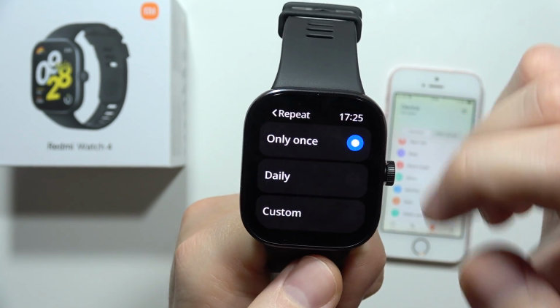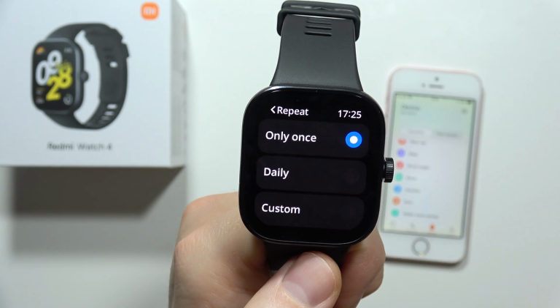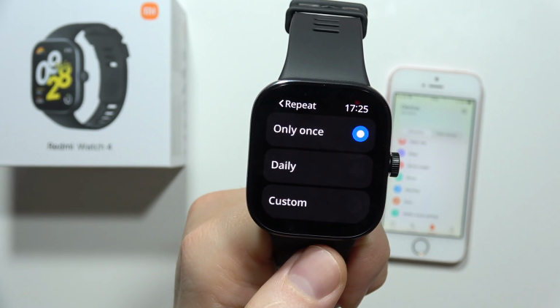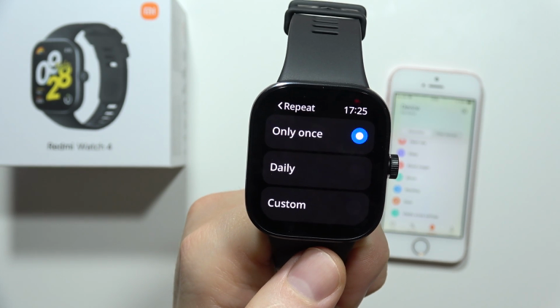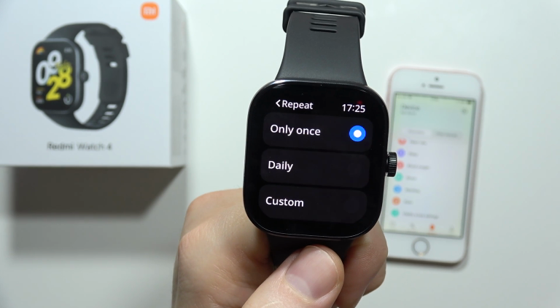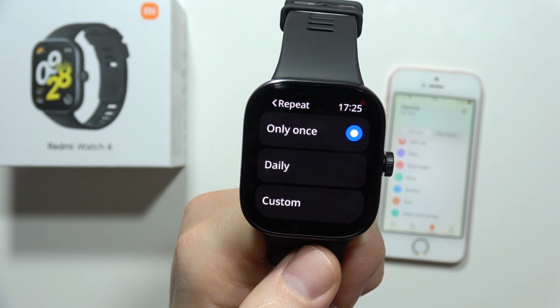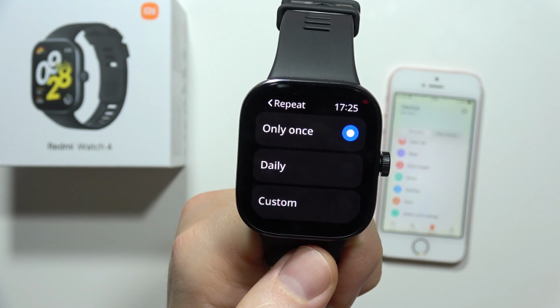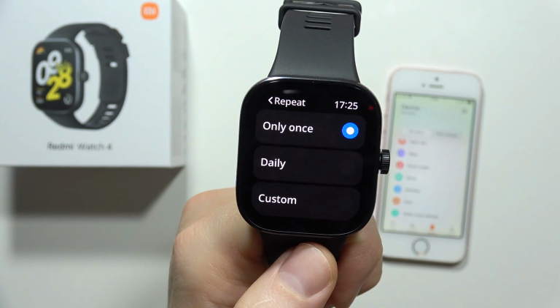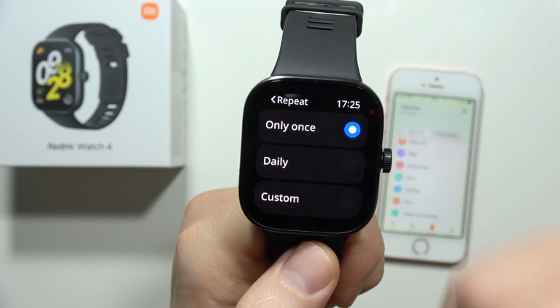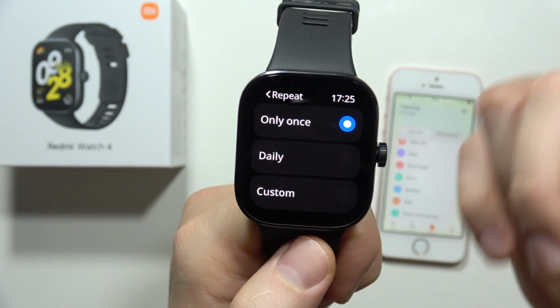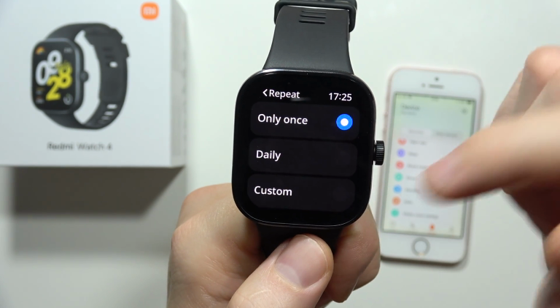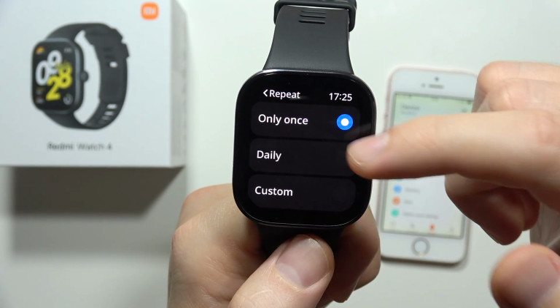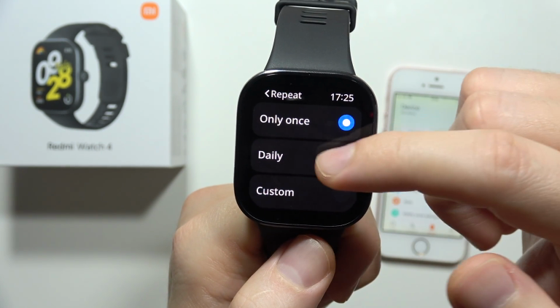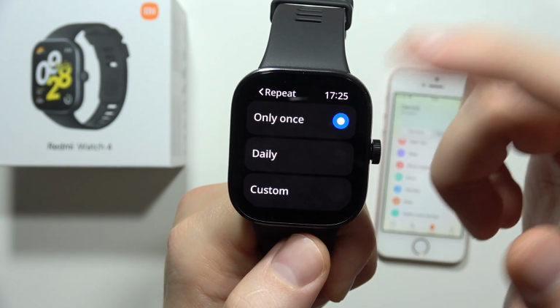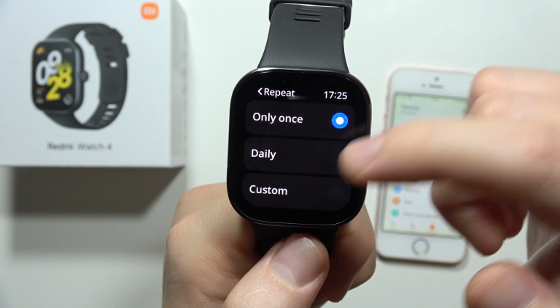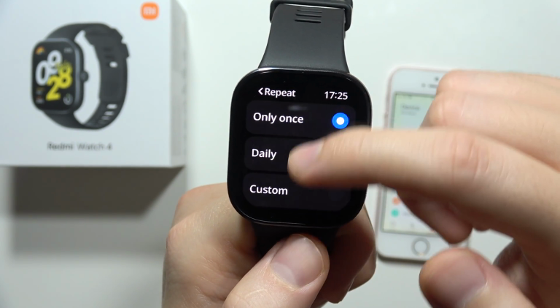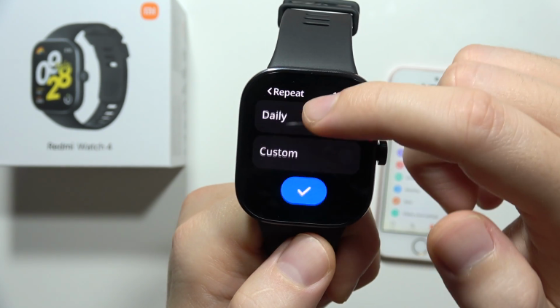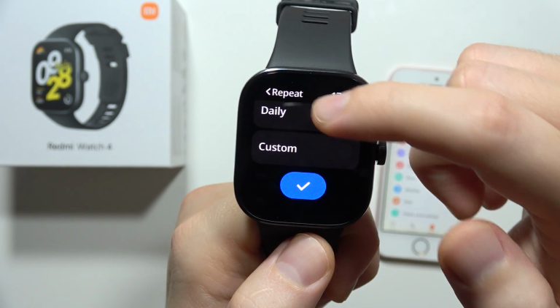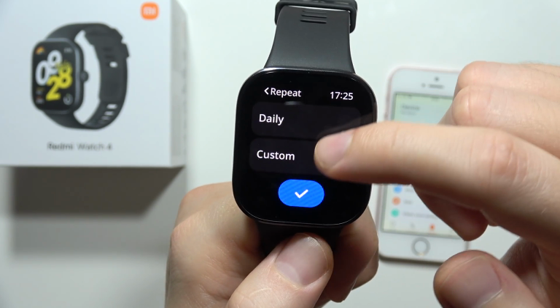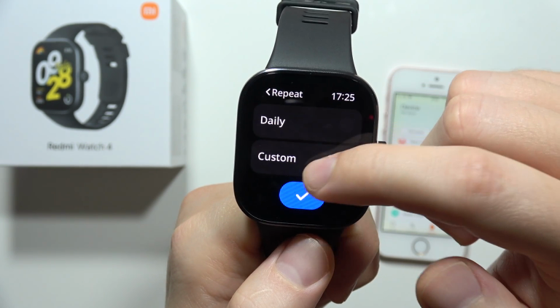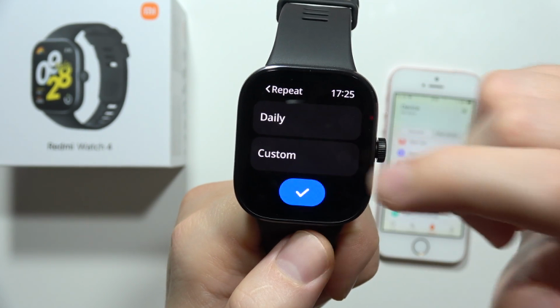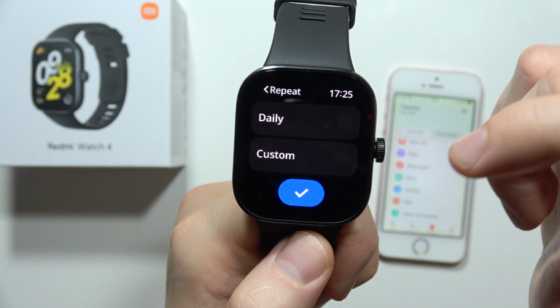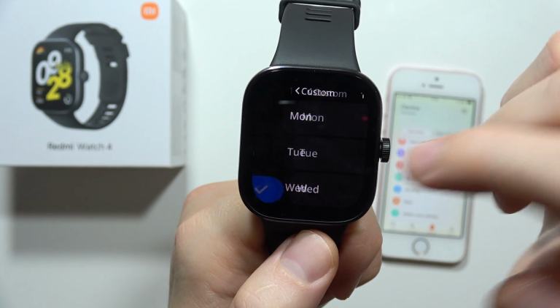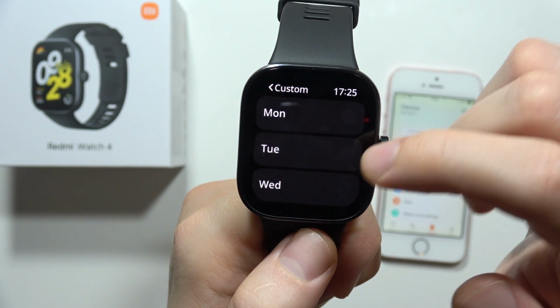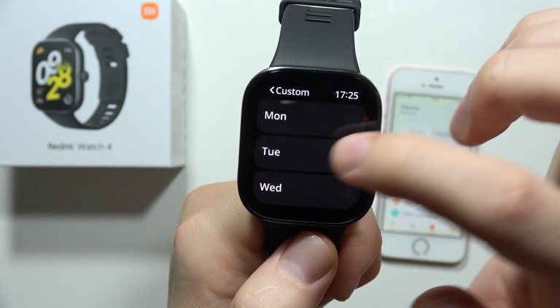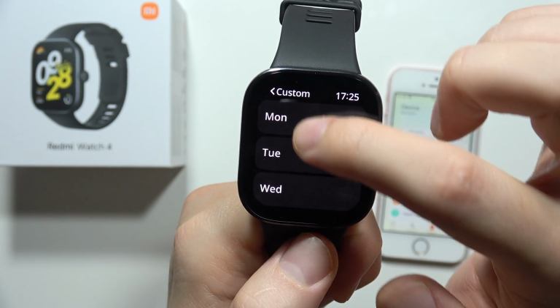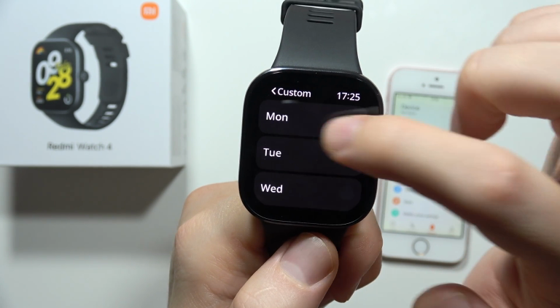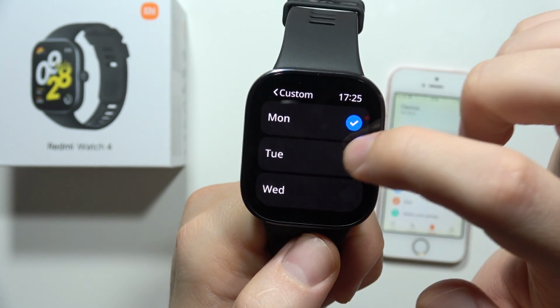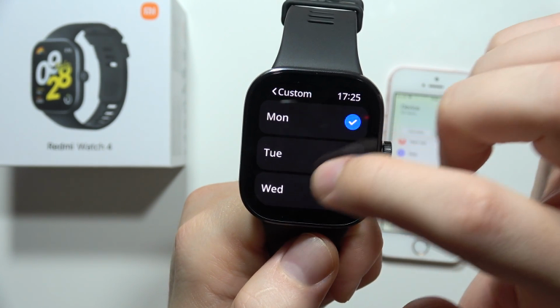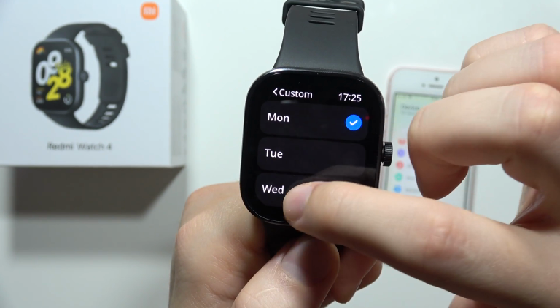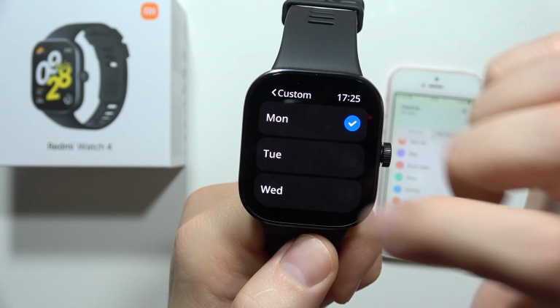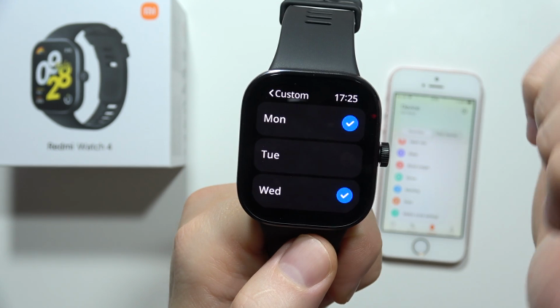Now I can set the repeat. For example, I can turn it on once, daily, or custom — for example, every Monday and Wednesday.